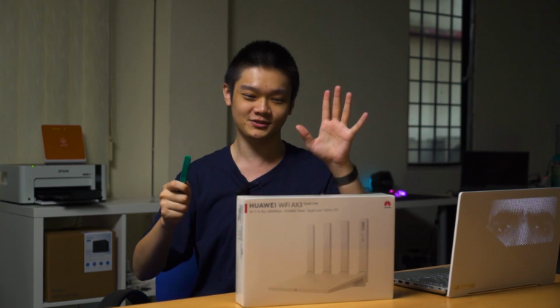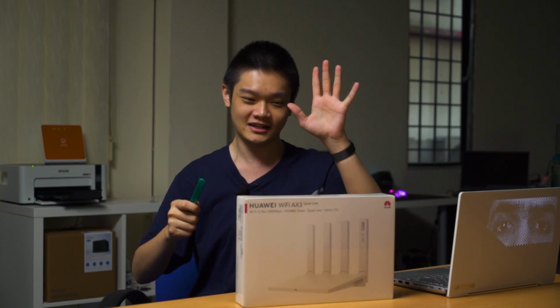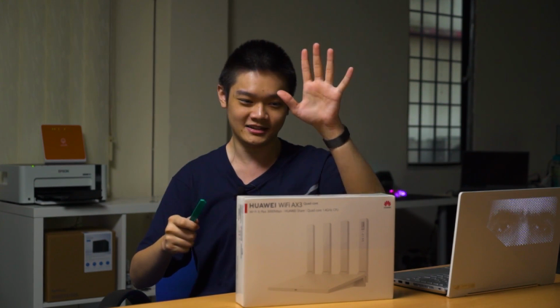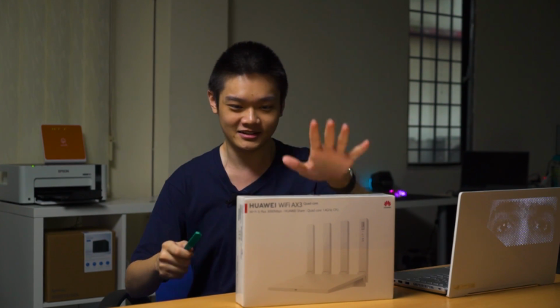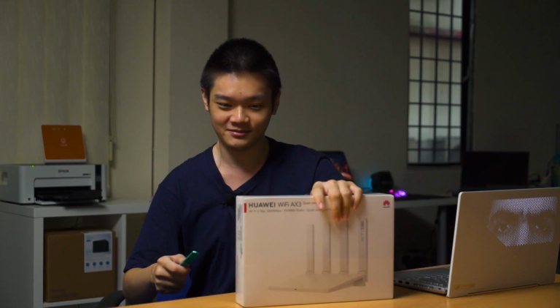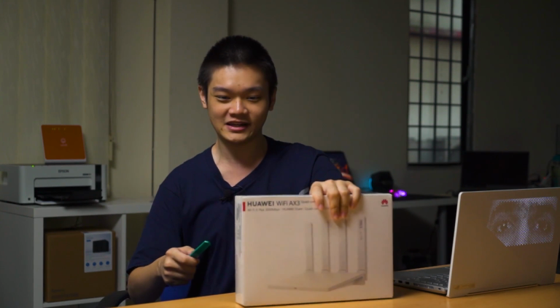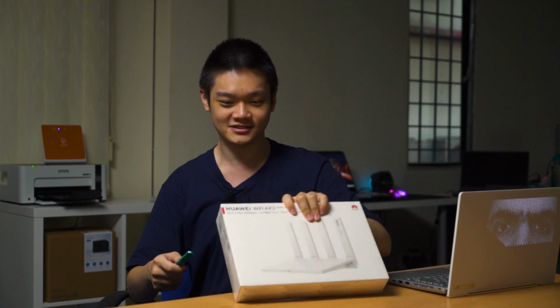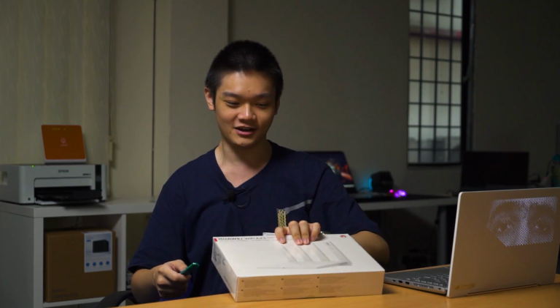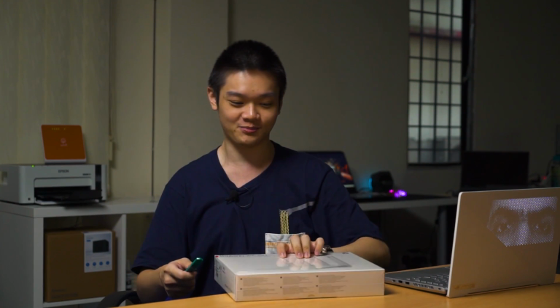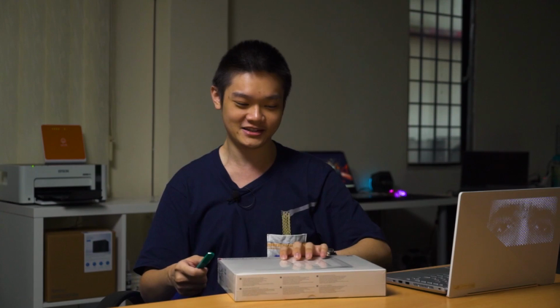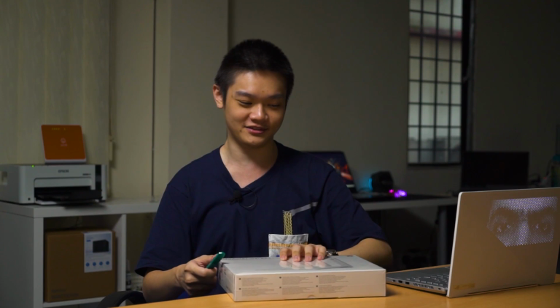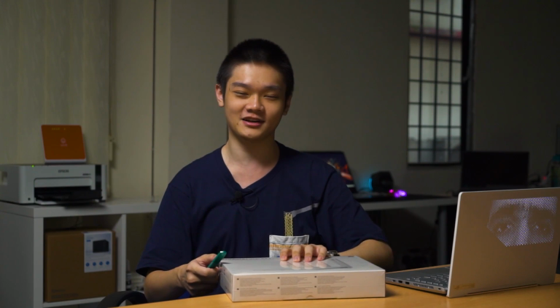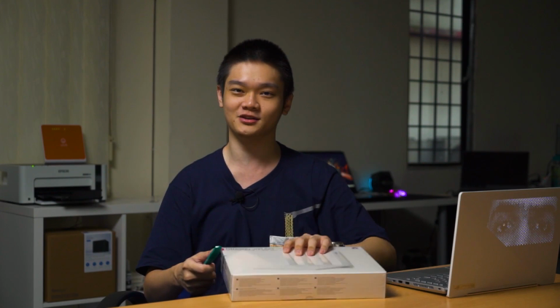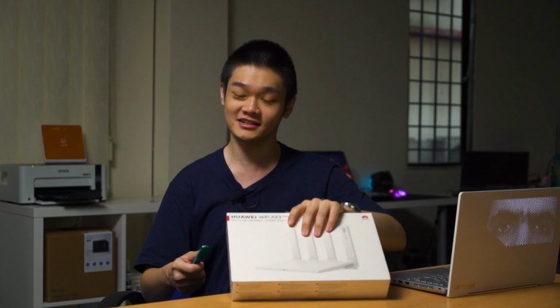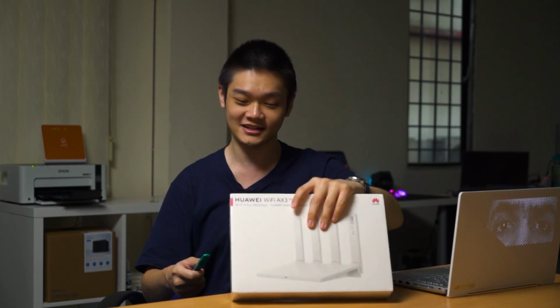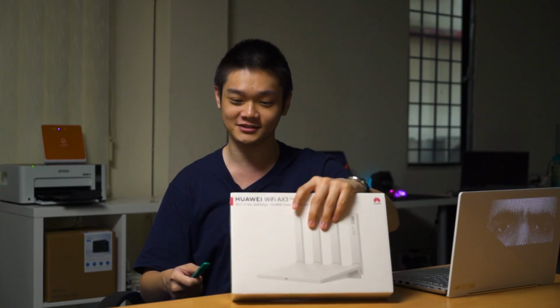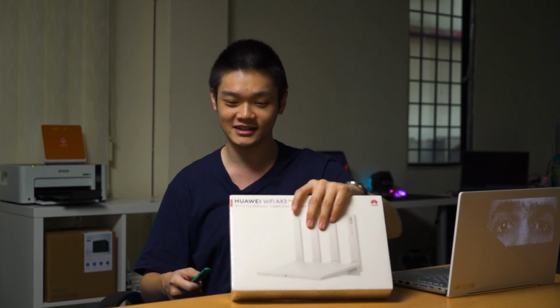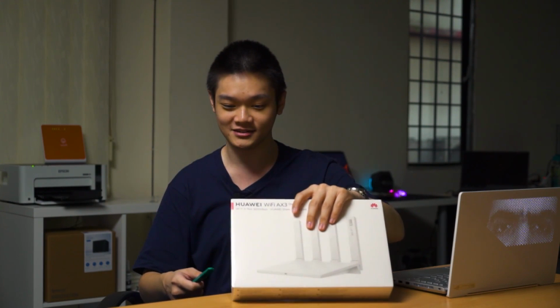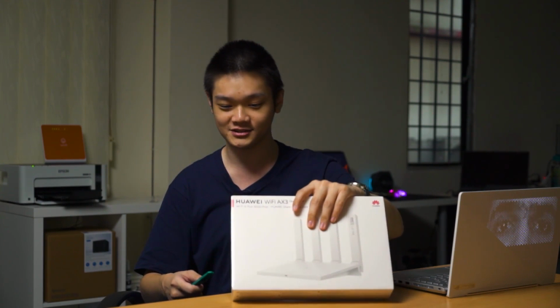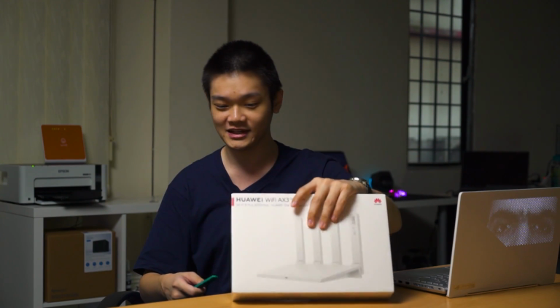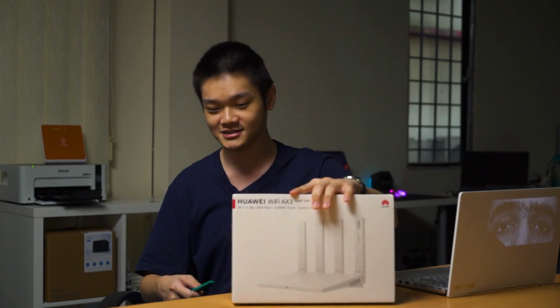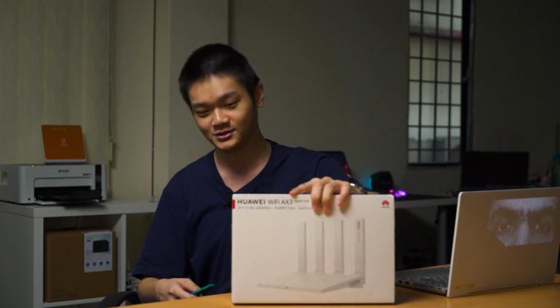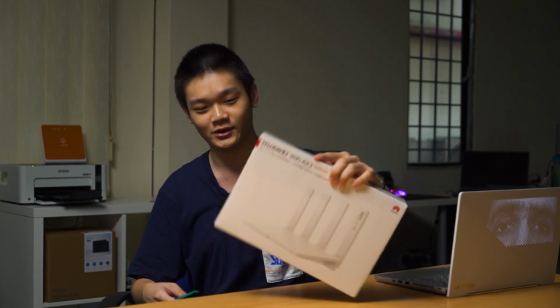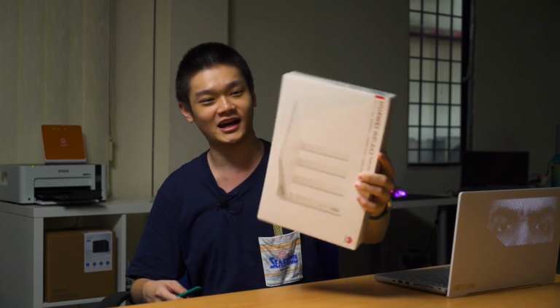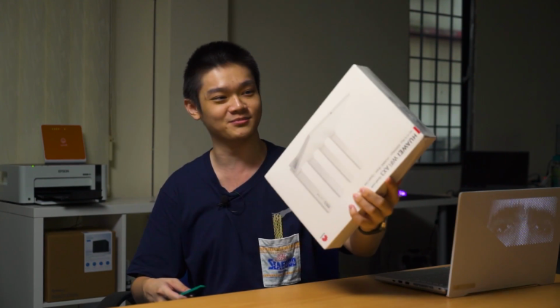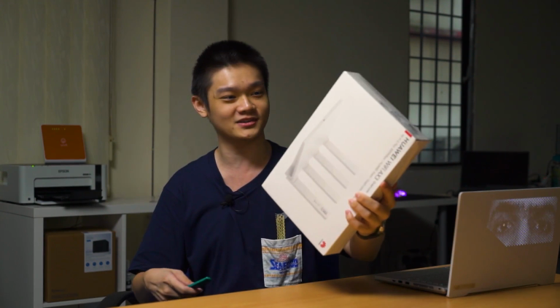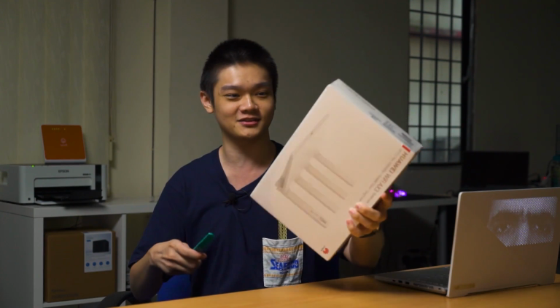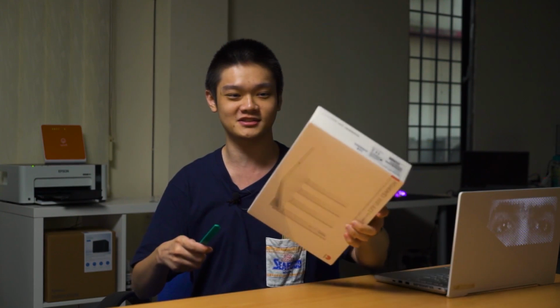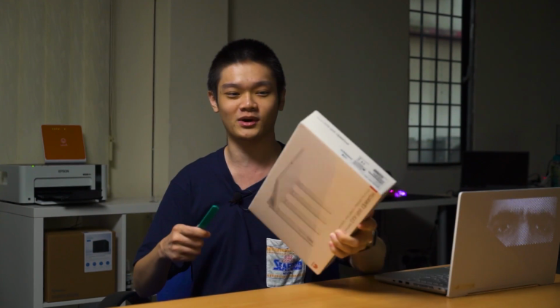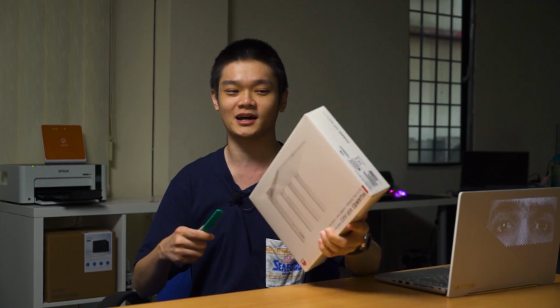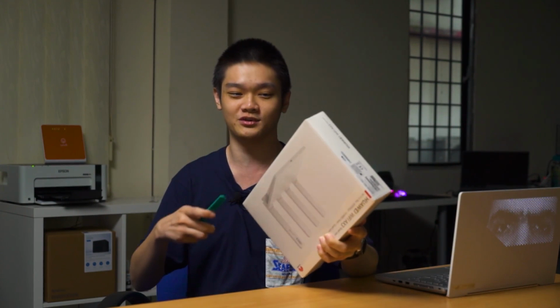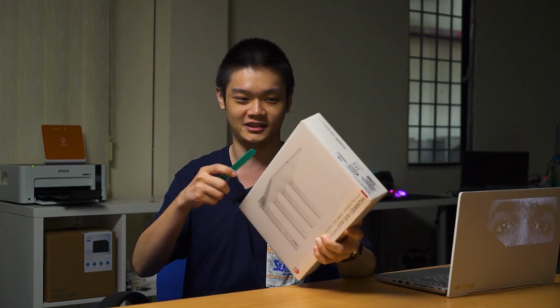So because of the price of this router, we decided to take a look. Let's do a quick unboxing to see what comes with it.